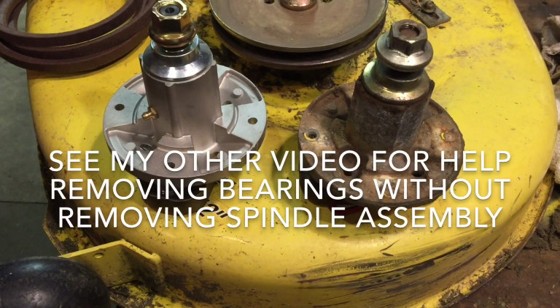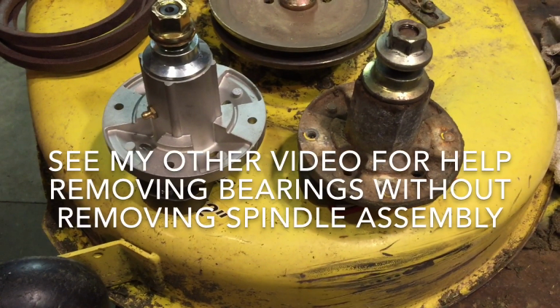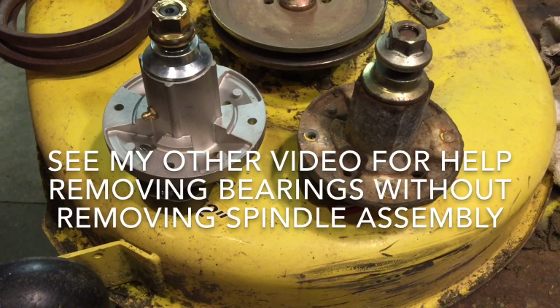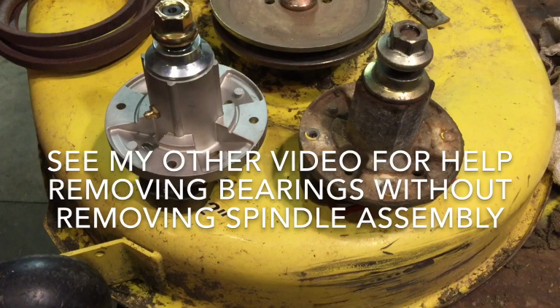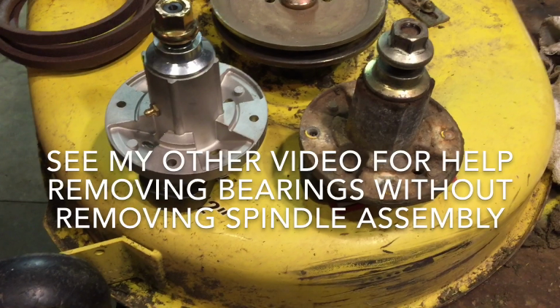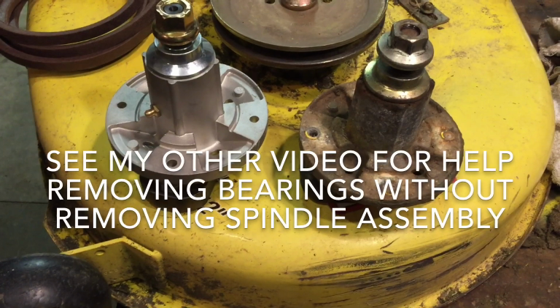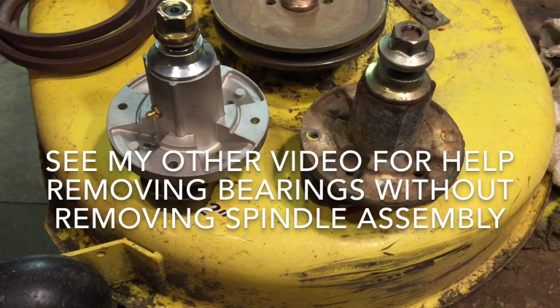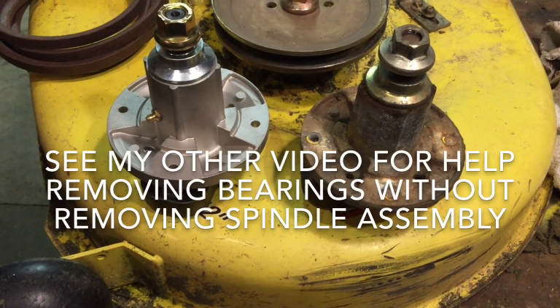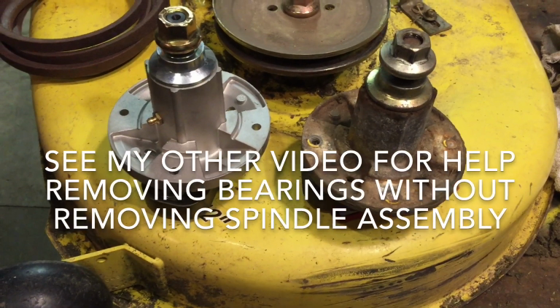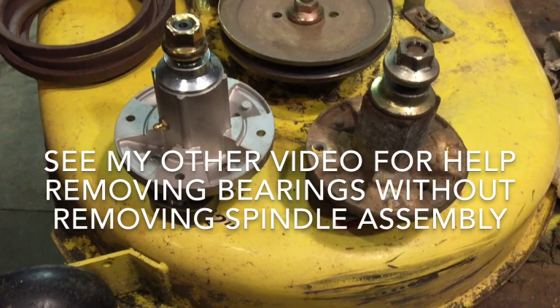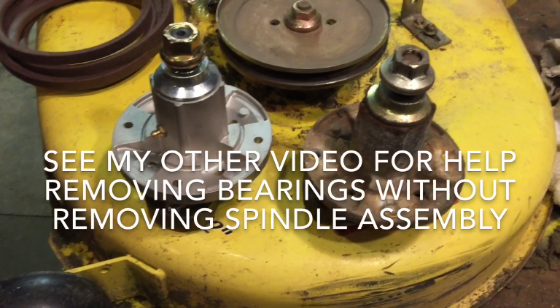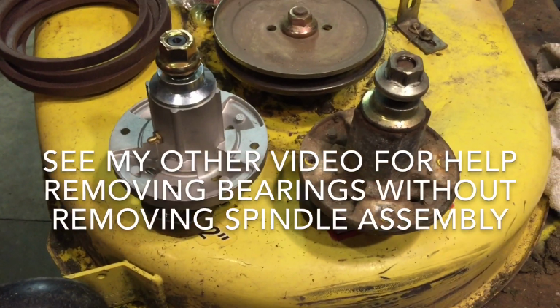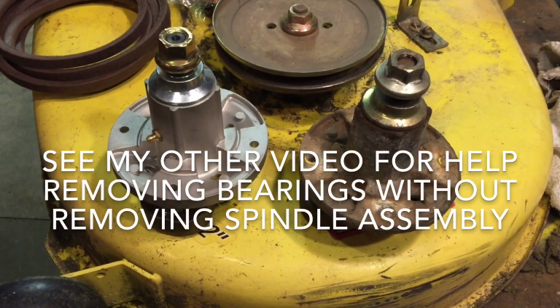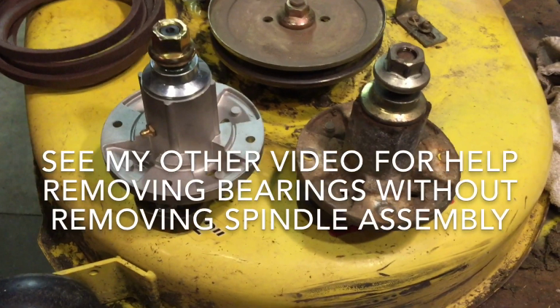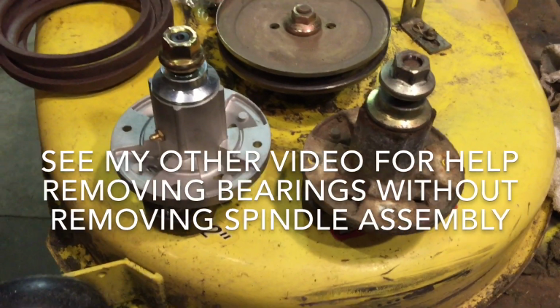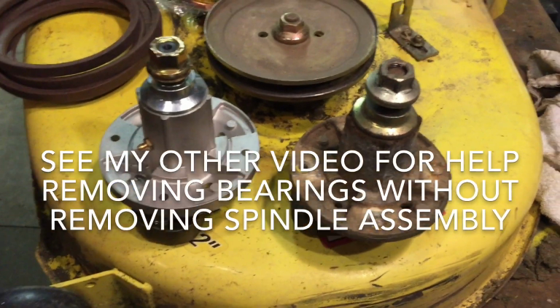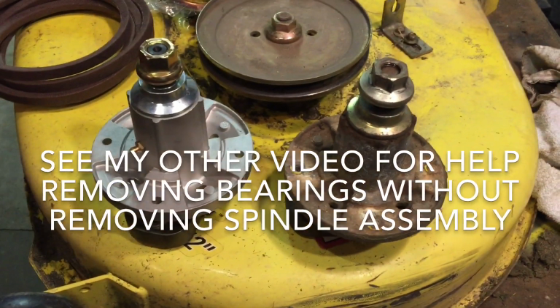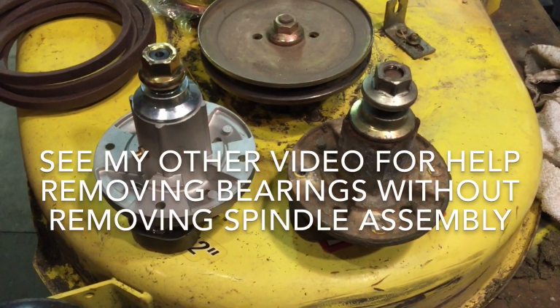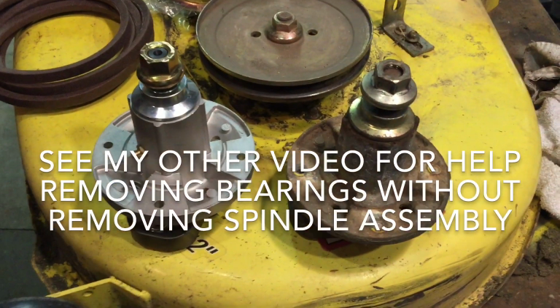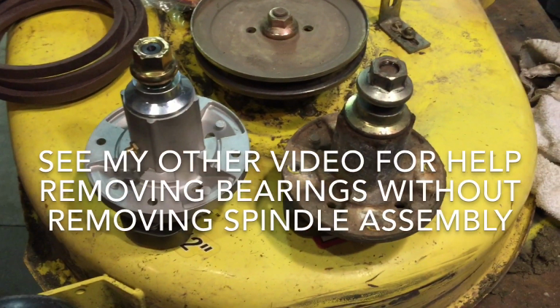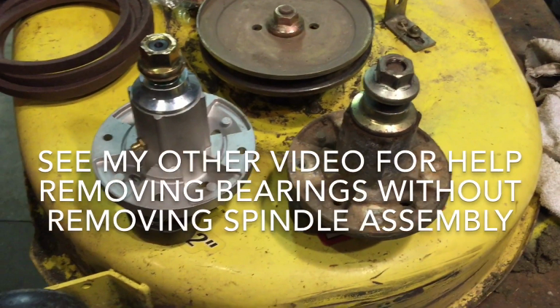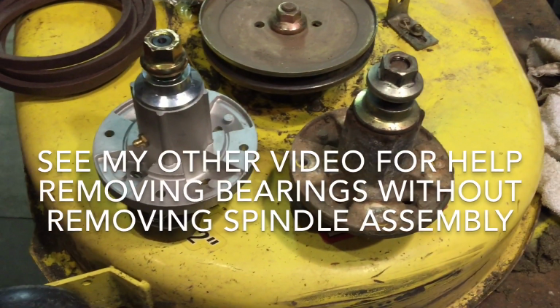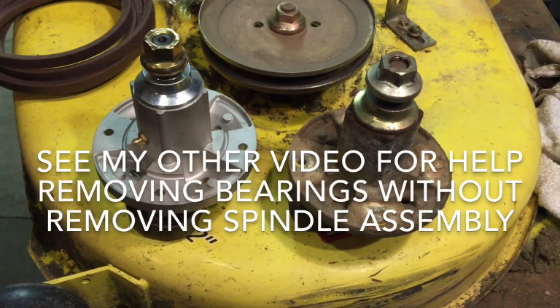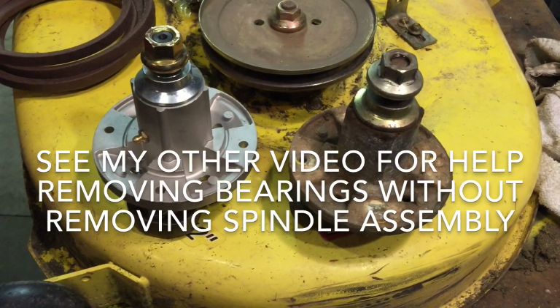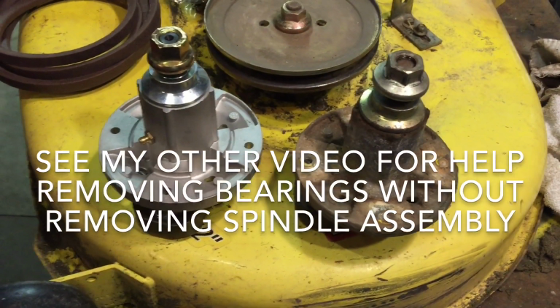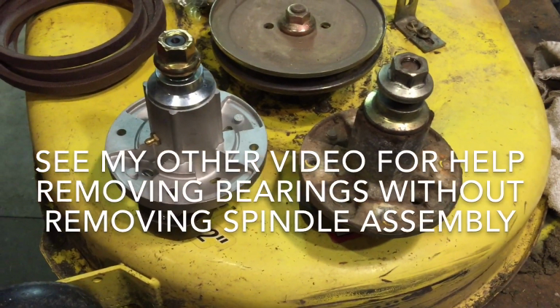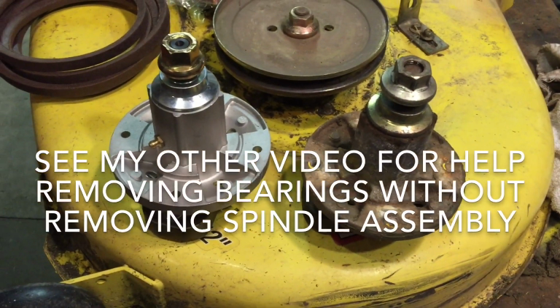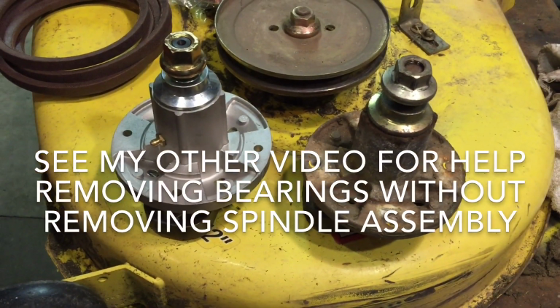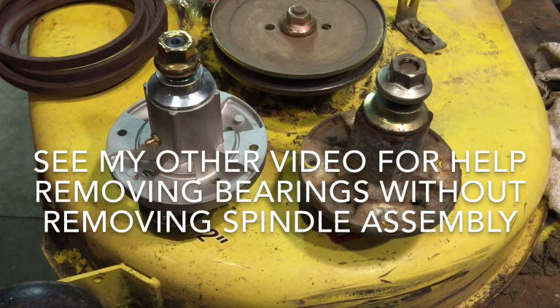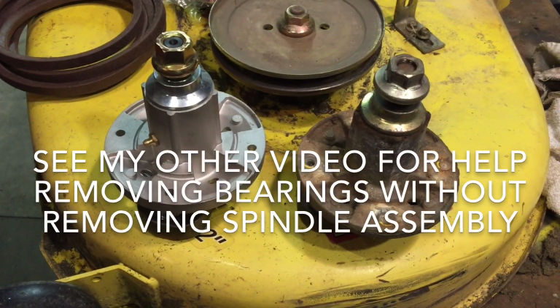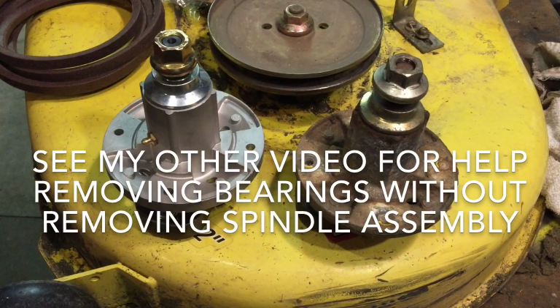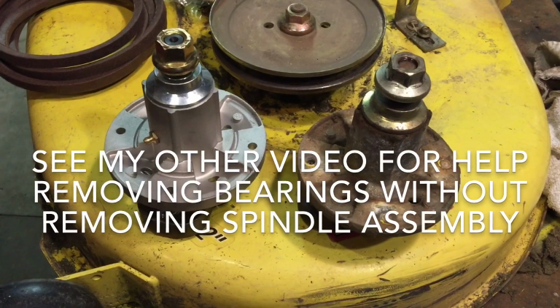Otherwise, I would leave those spindles alone and just take your upper nut off and knock your spindle out.